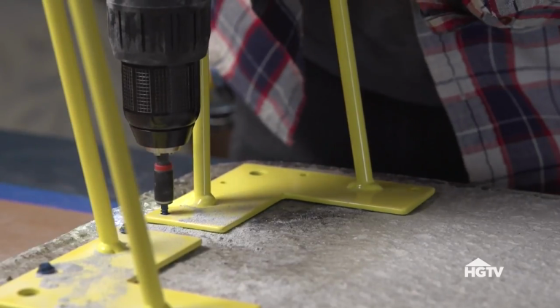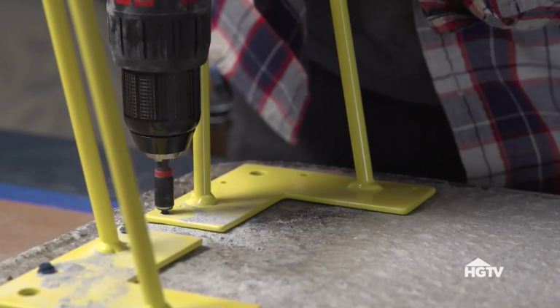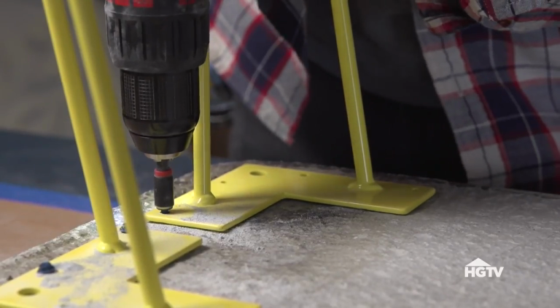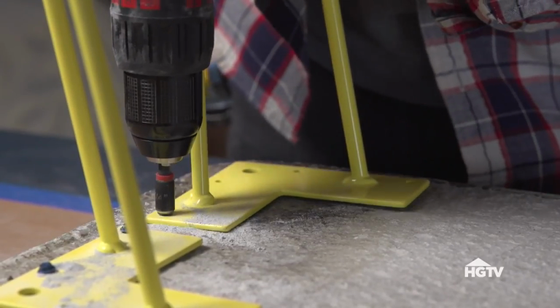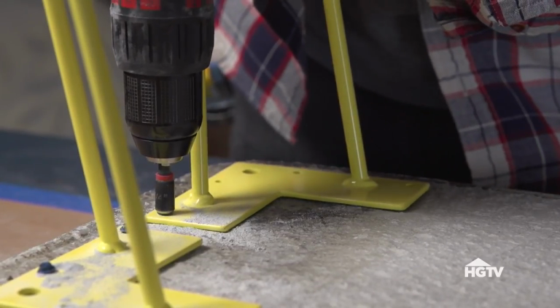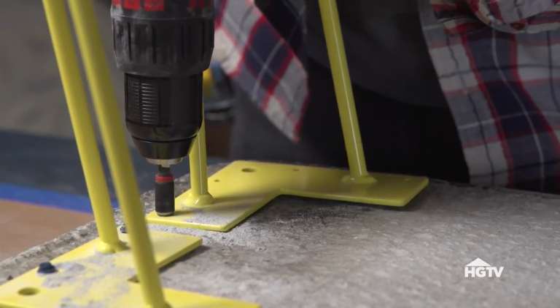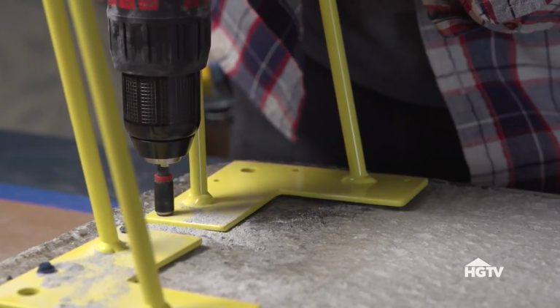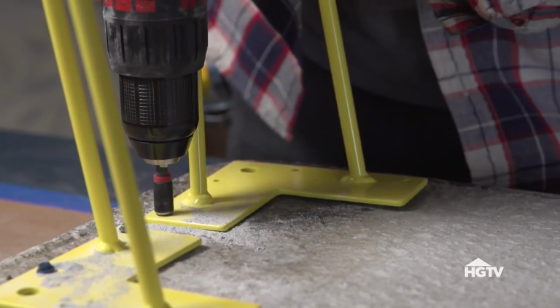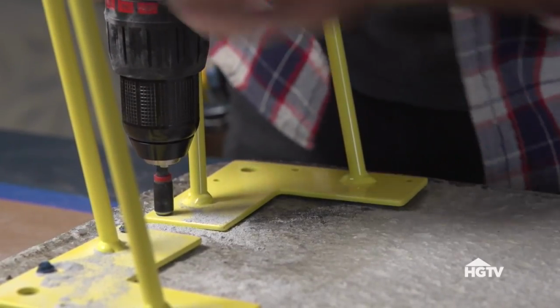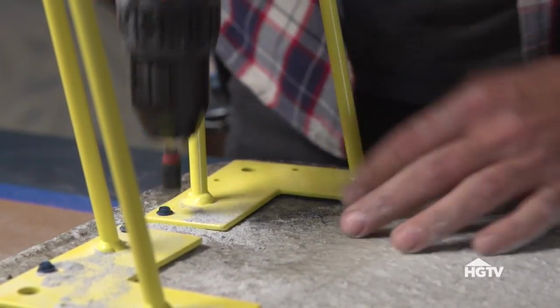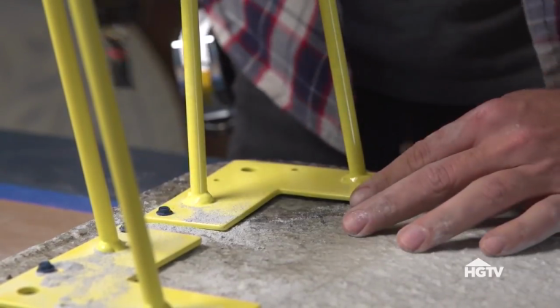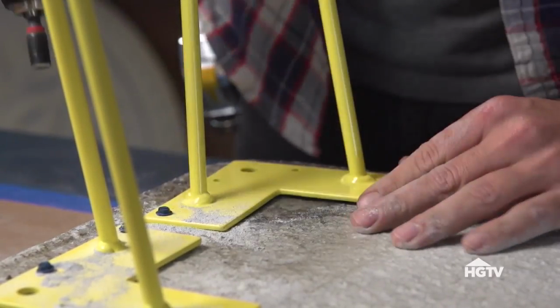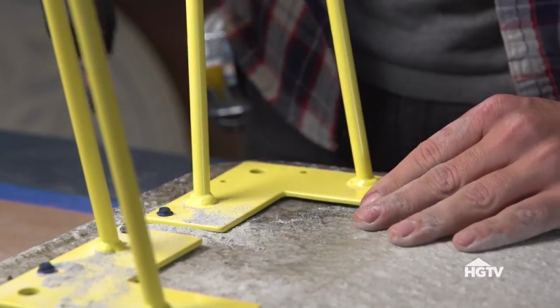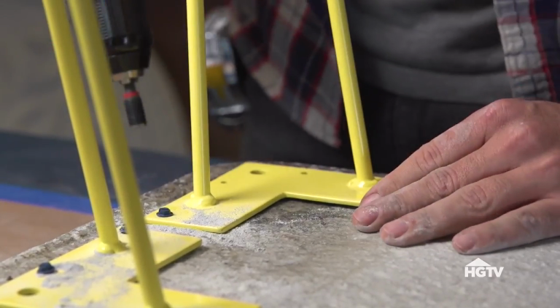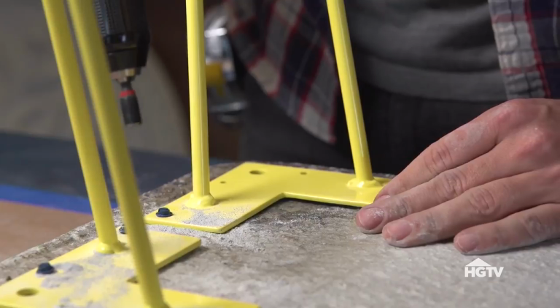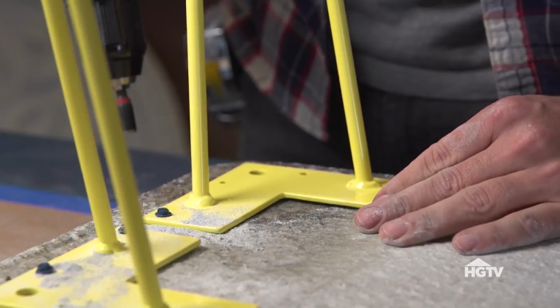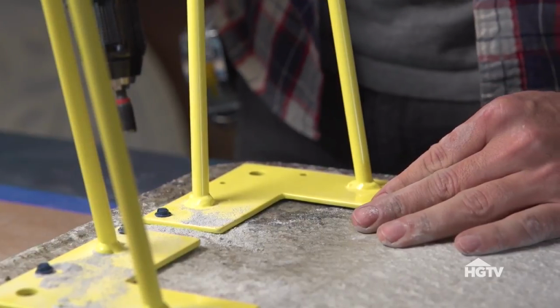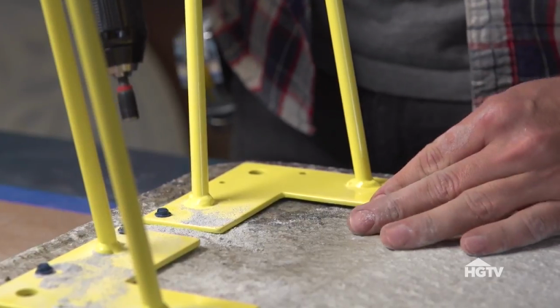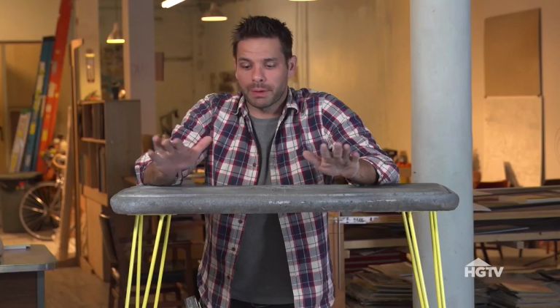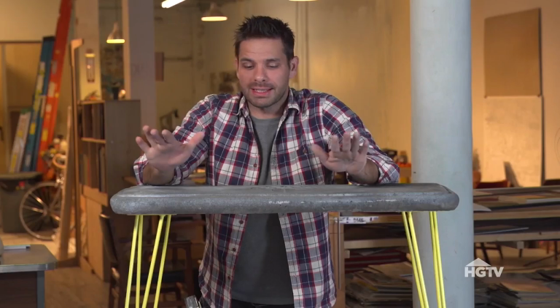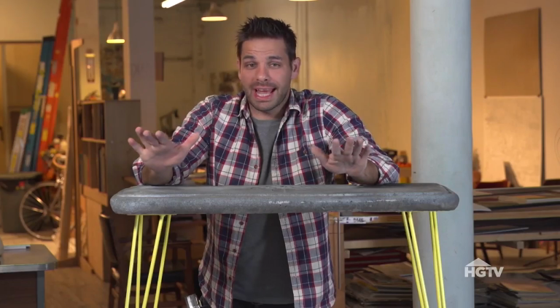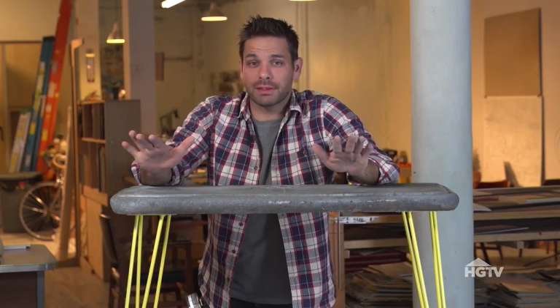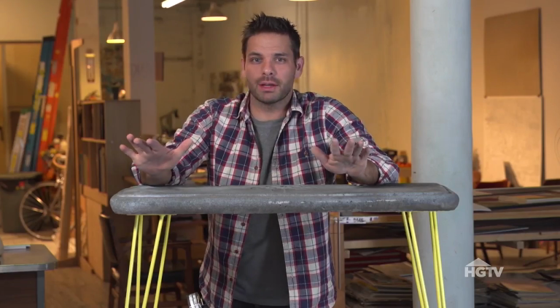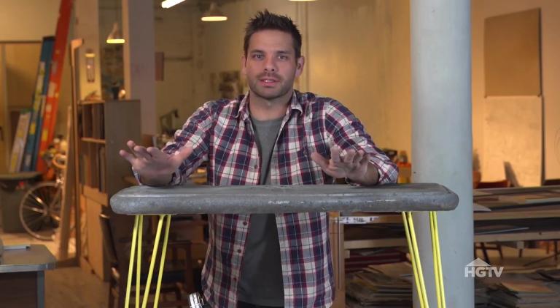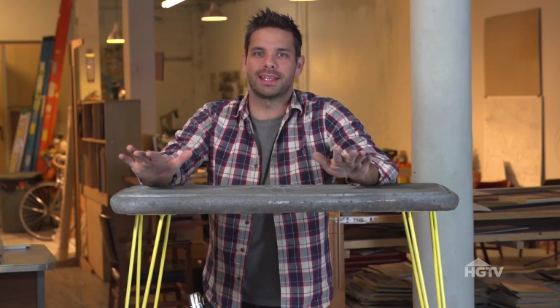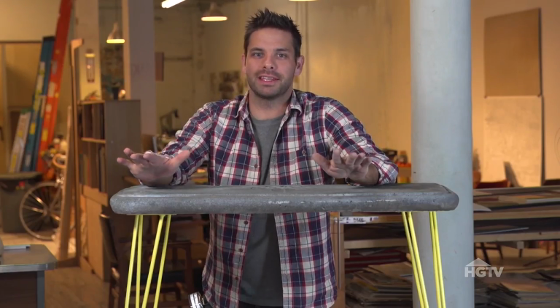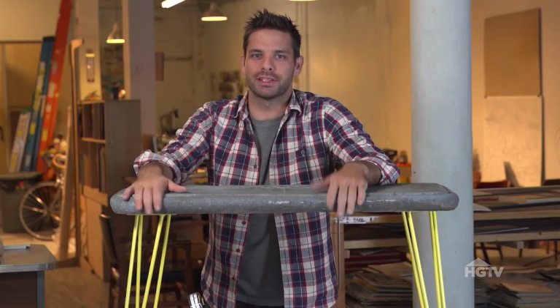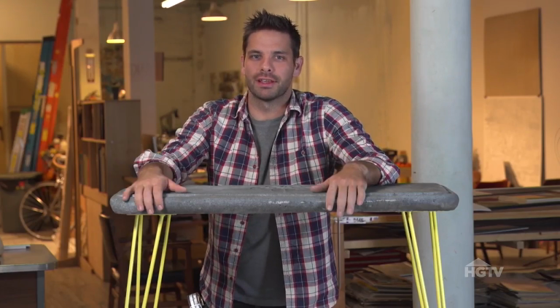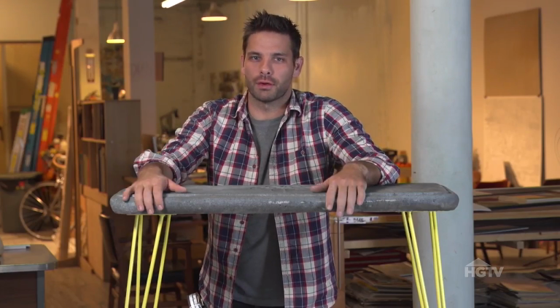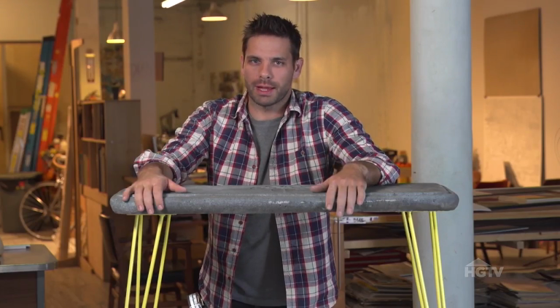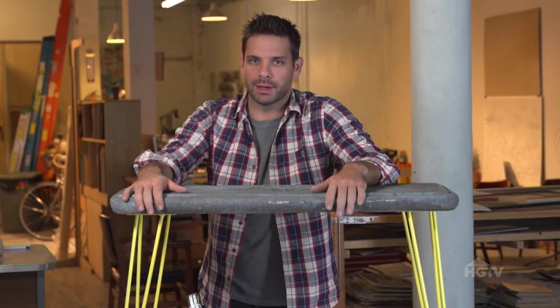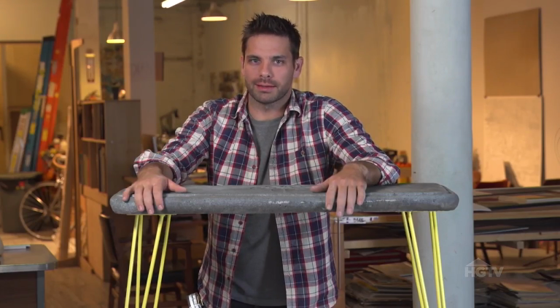Now I have a great concrete bench, and I know it's going to be strong because everything was attached the right way.